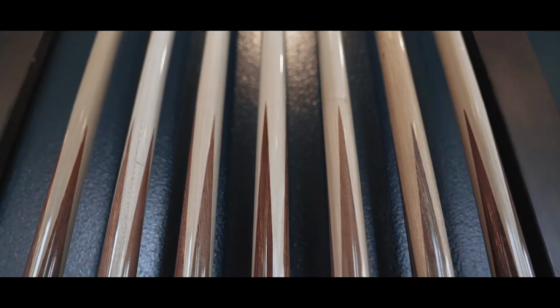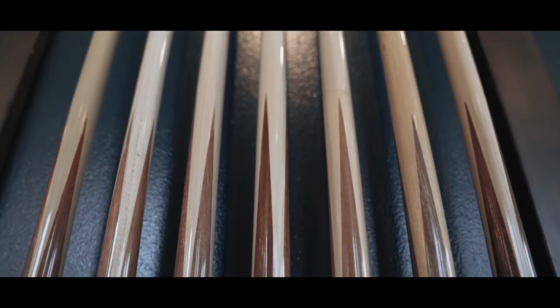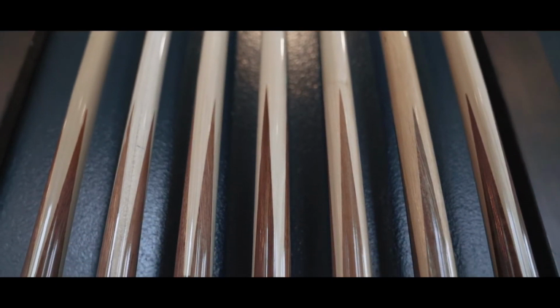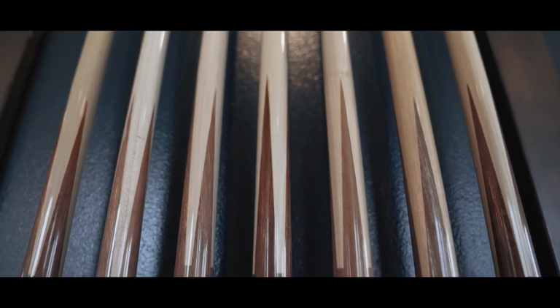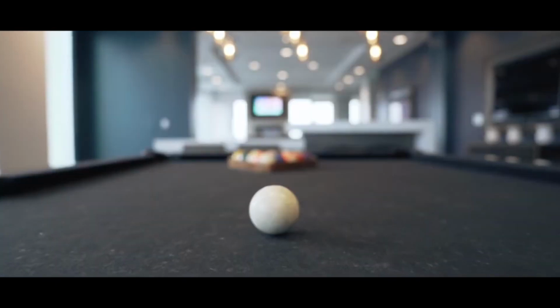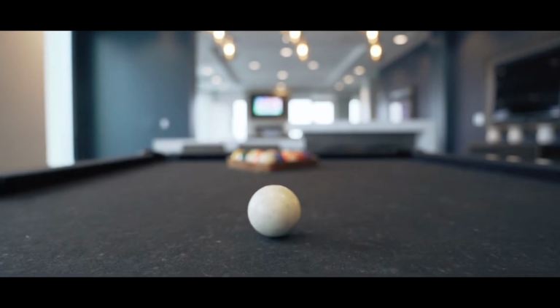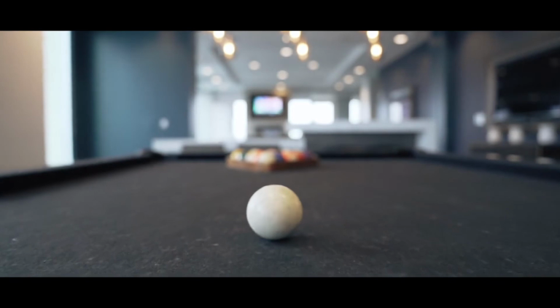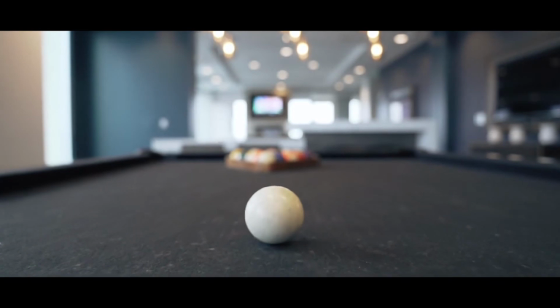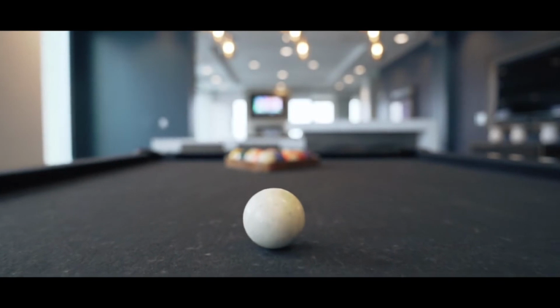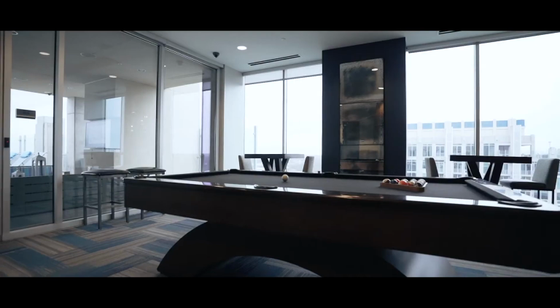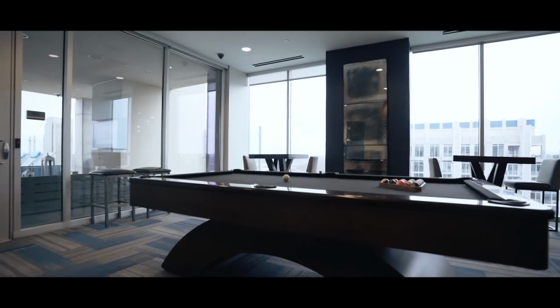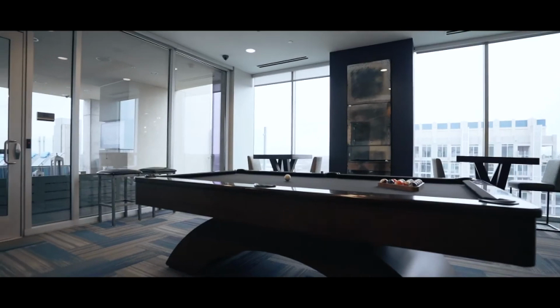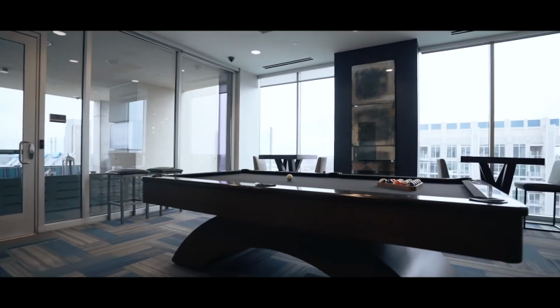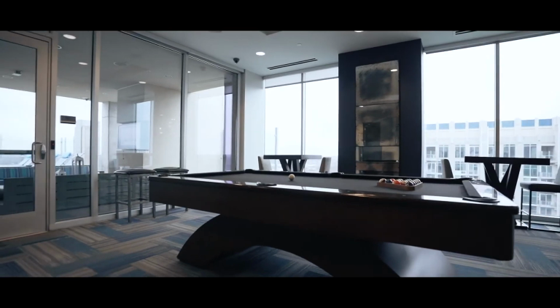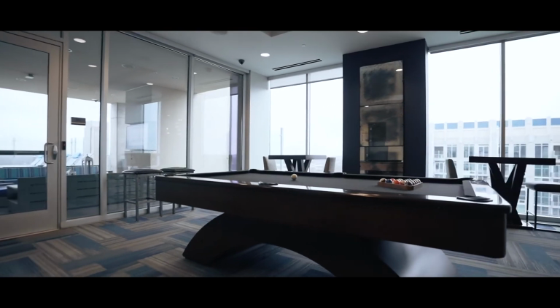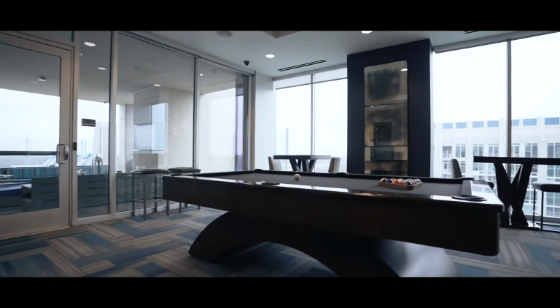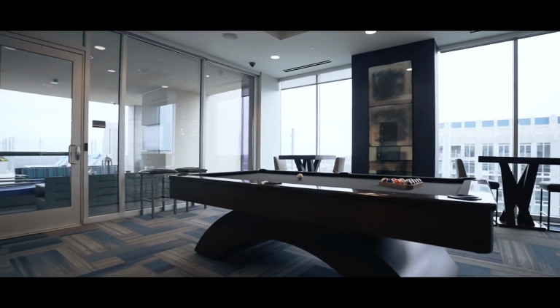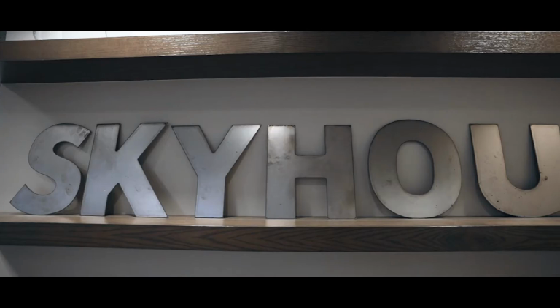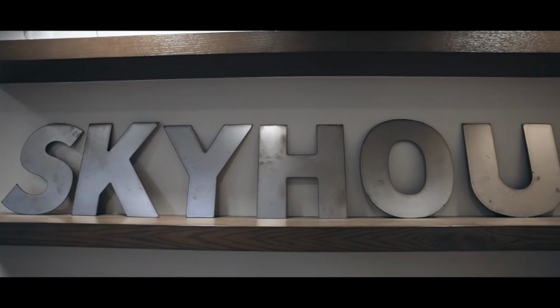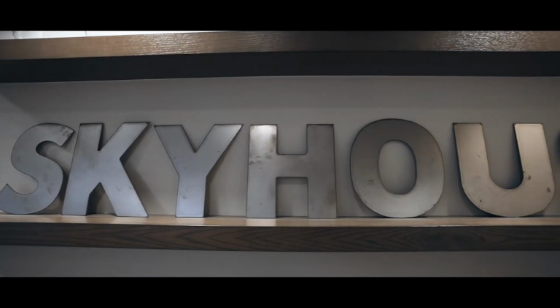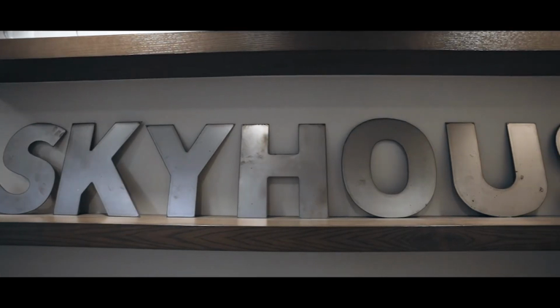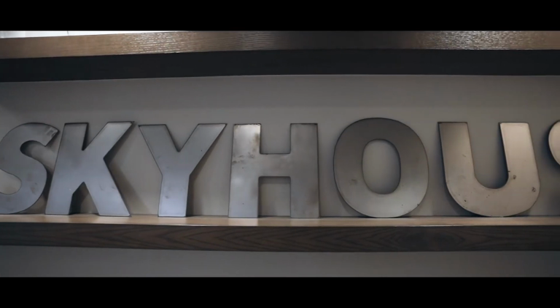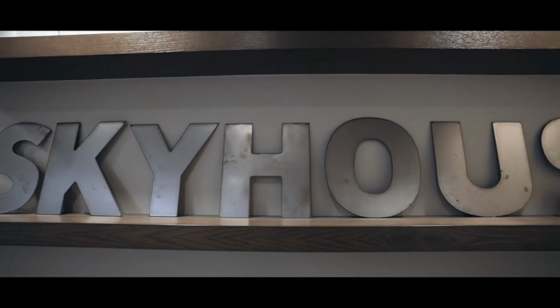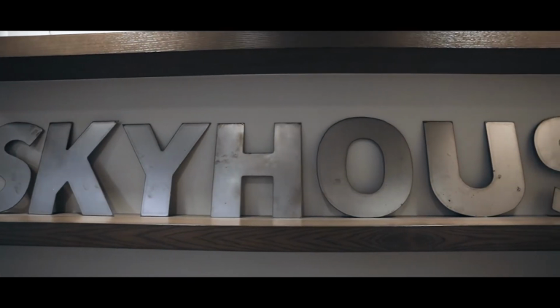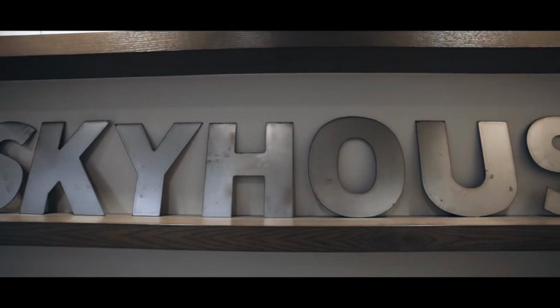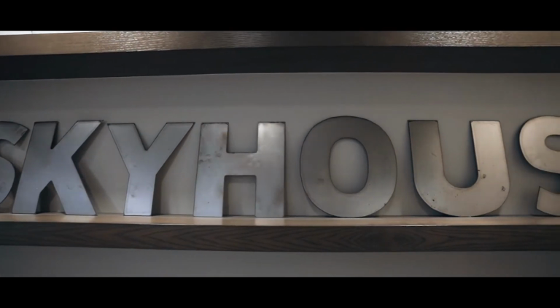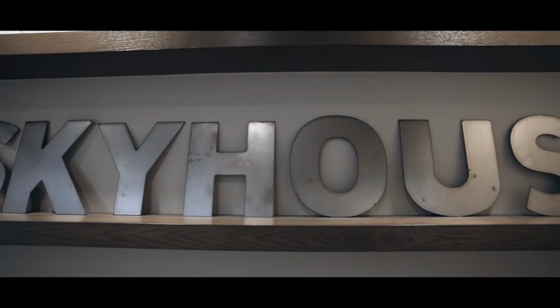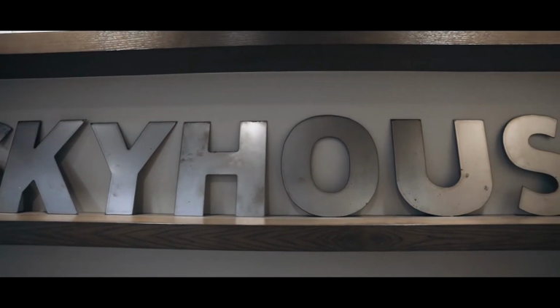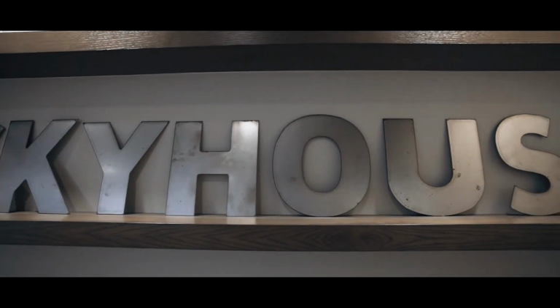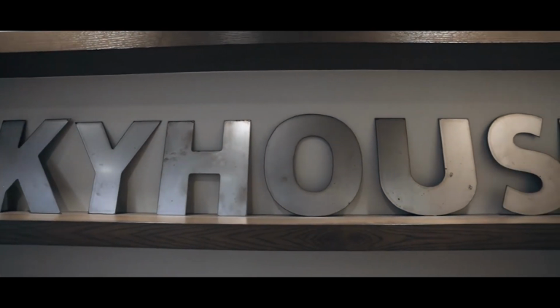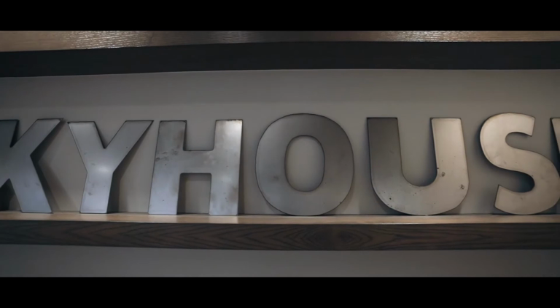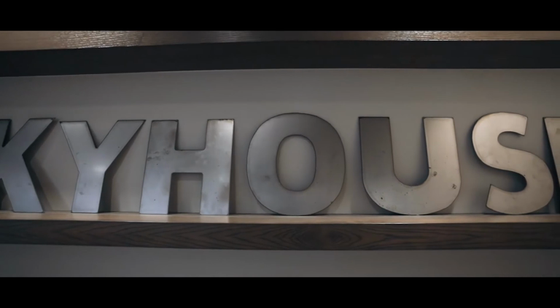A rack of pool cues and a black felt pool table with curved modern legs. A metal sign with block letters reads Sky House.